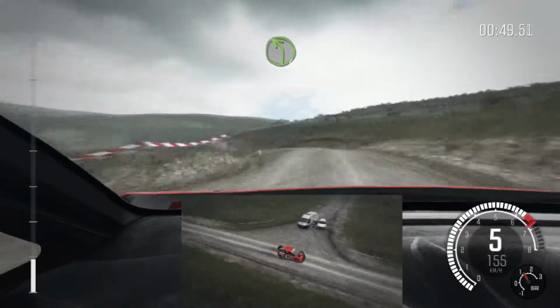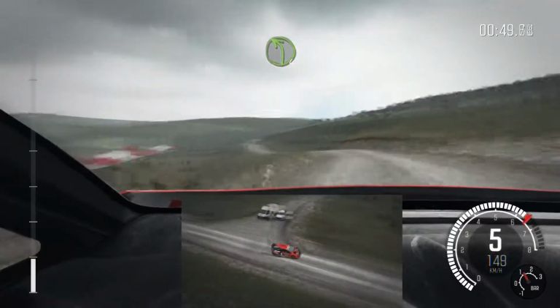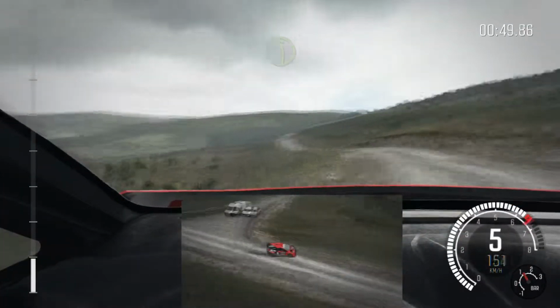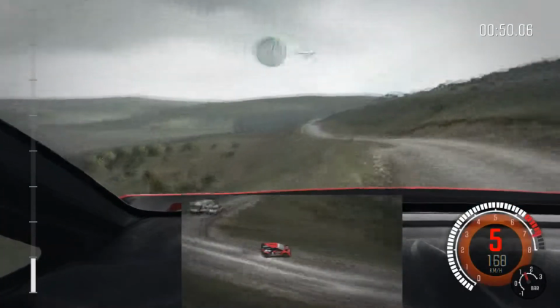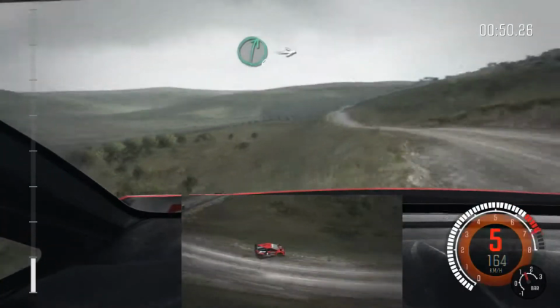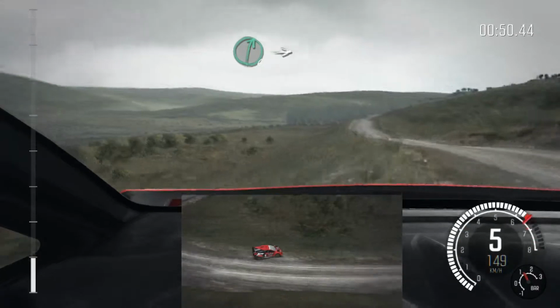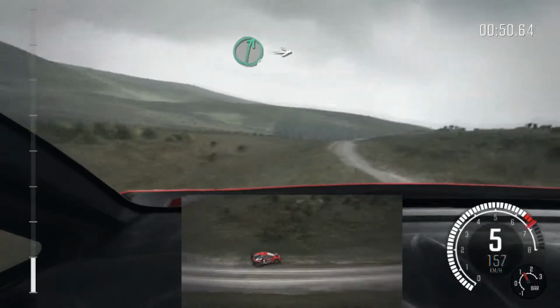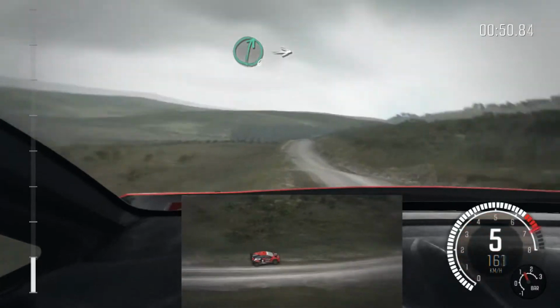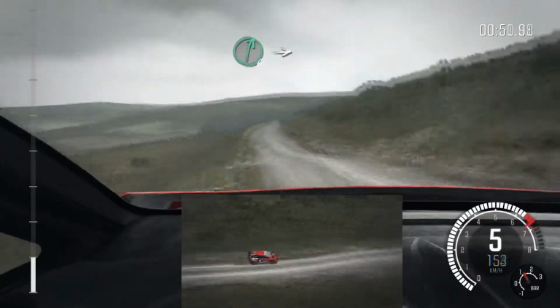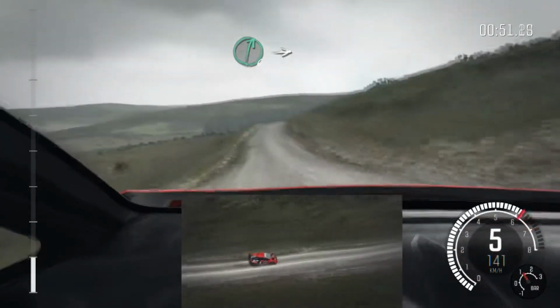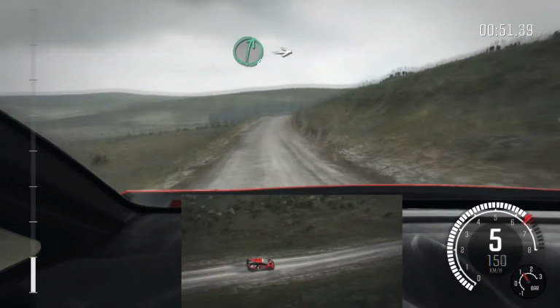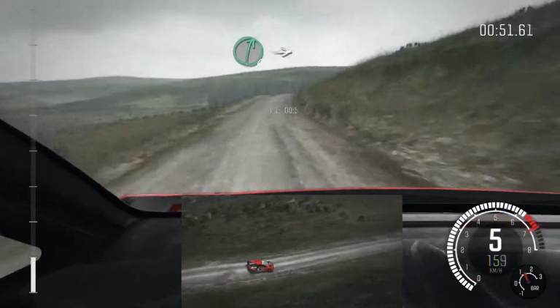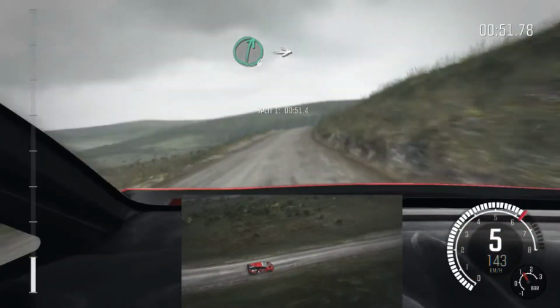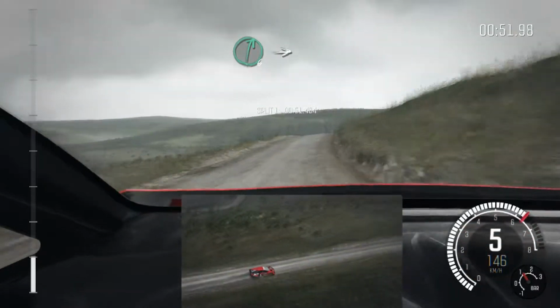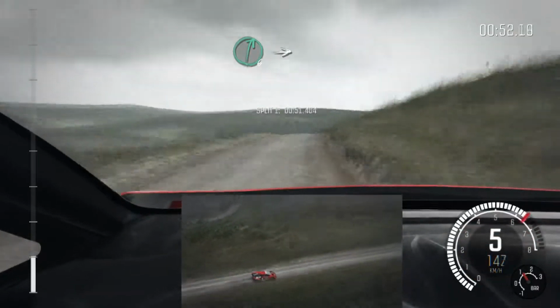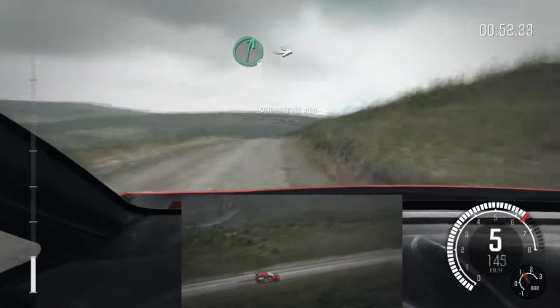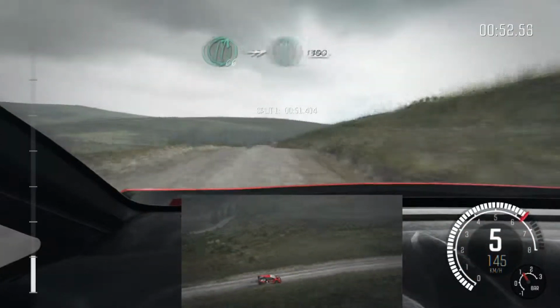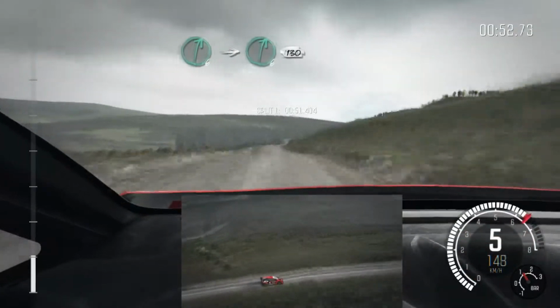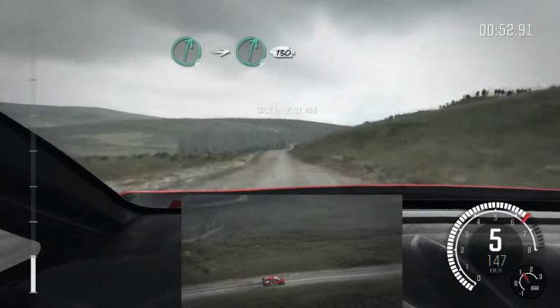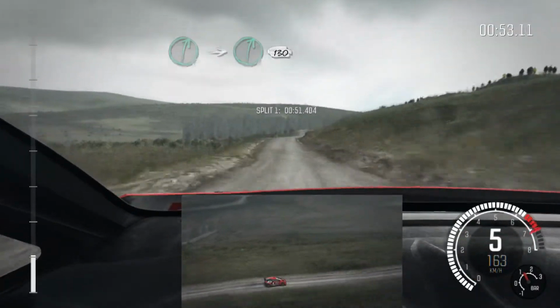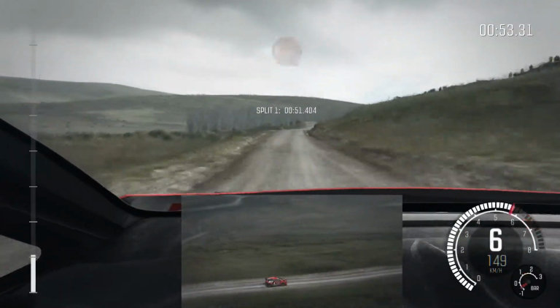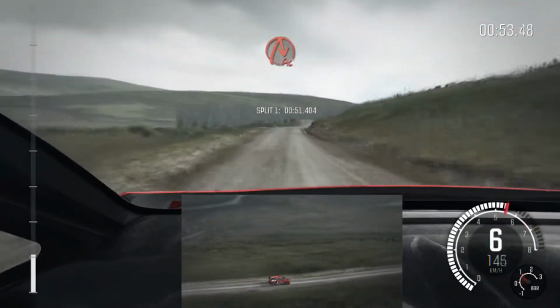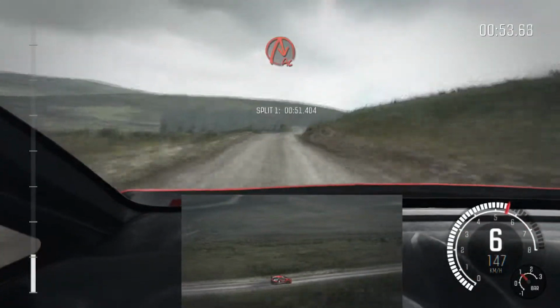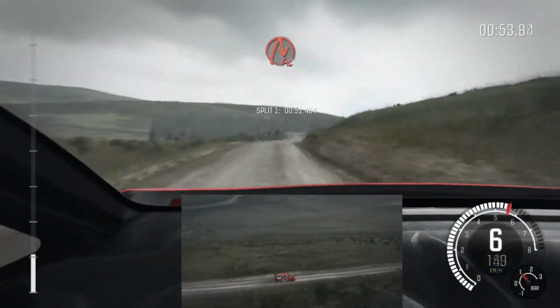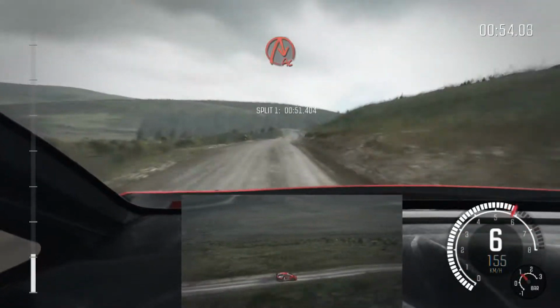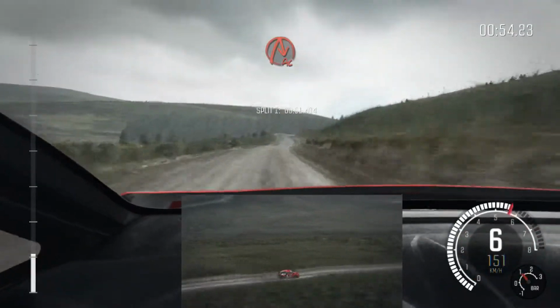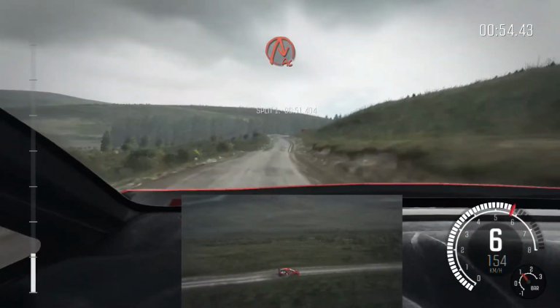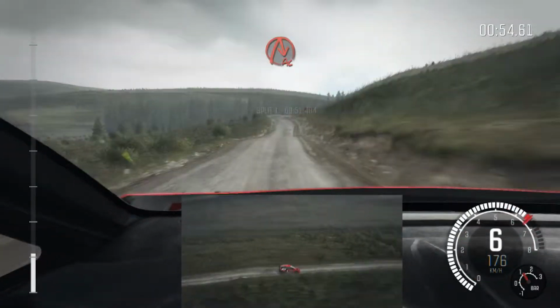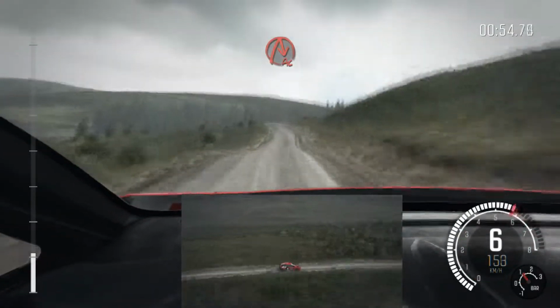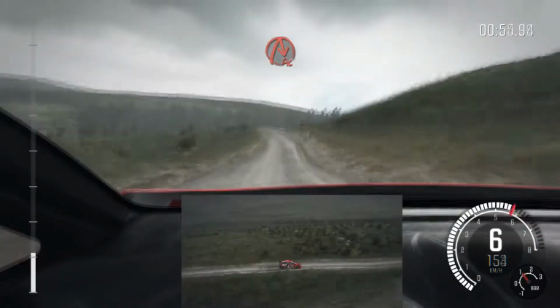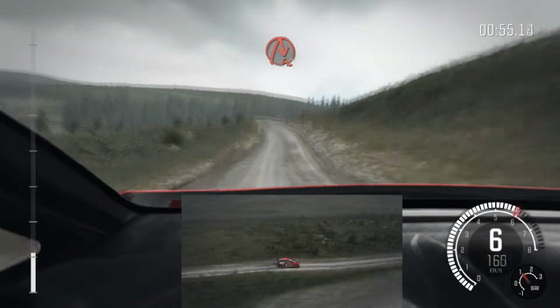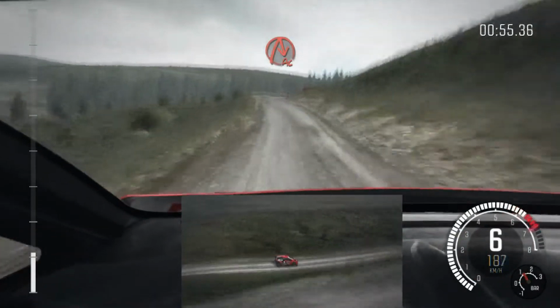Into right 6, stay mid over crest. Into right 6, 130. Caution, crest, into acute right.